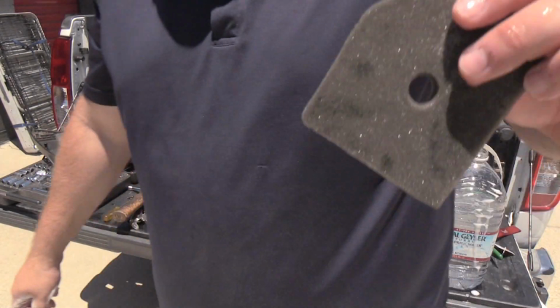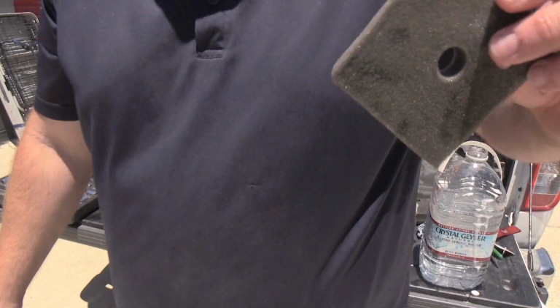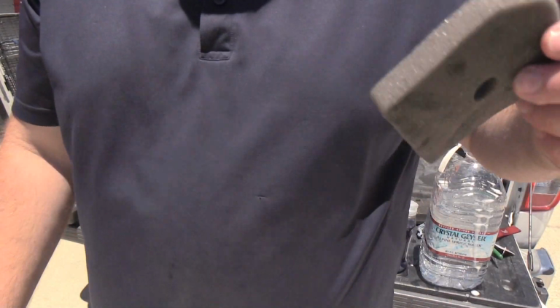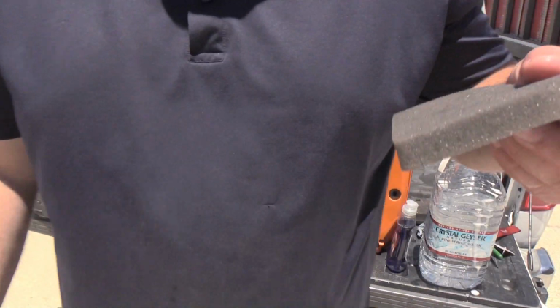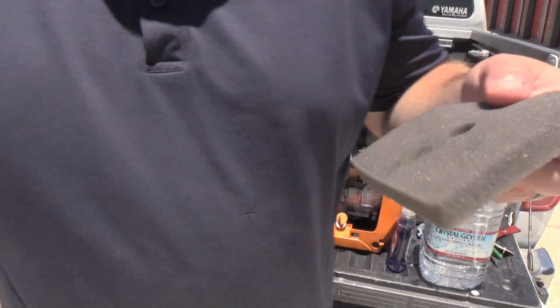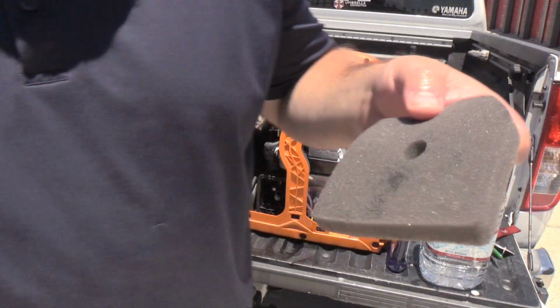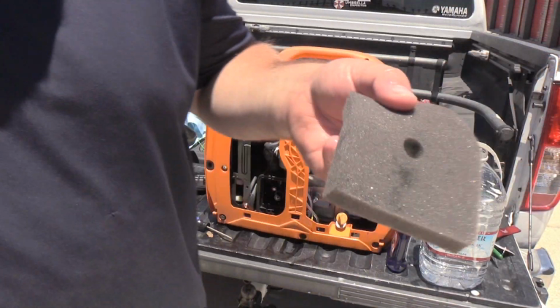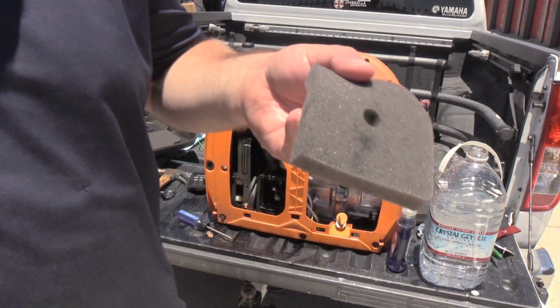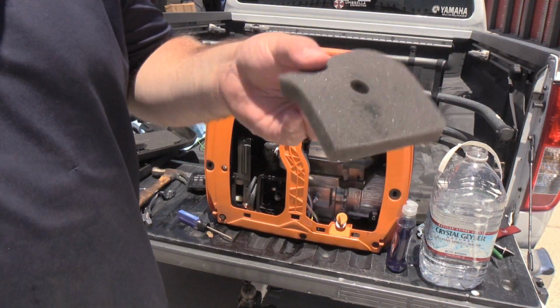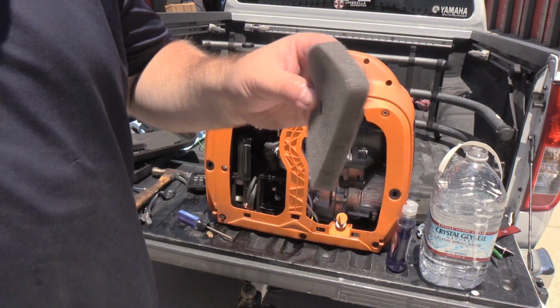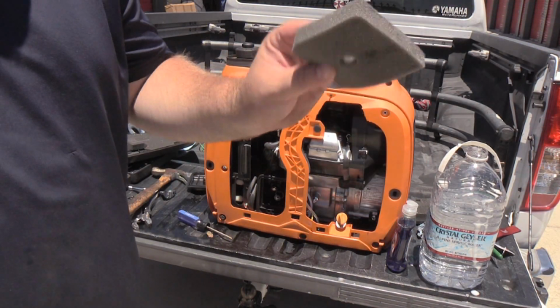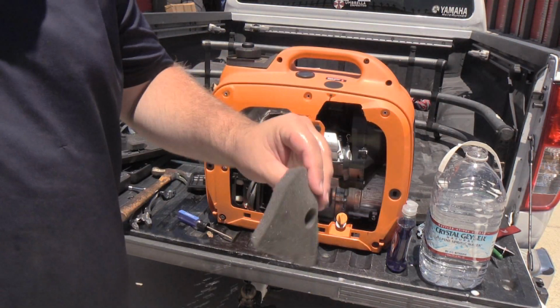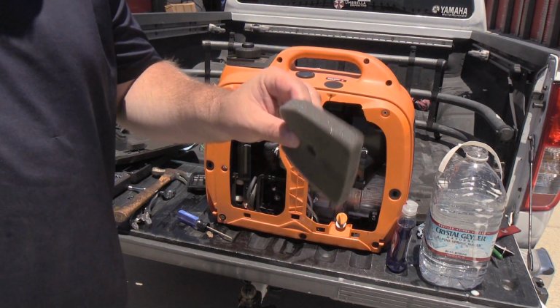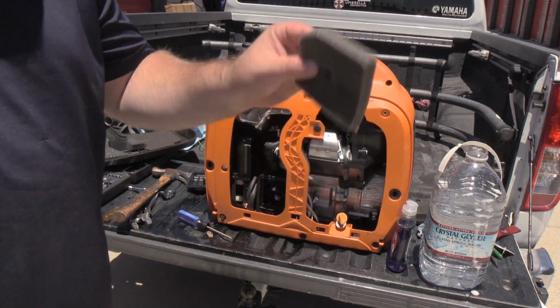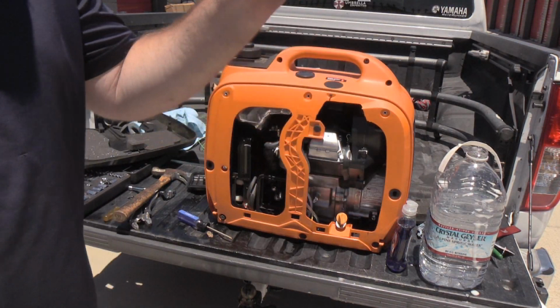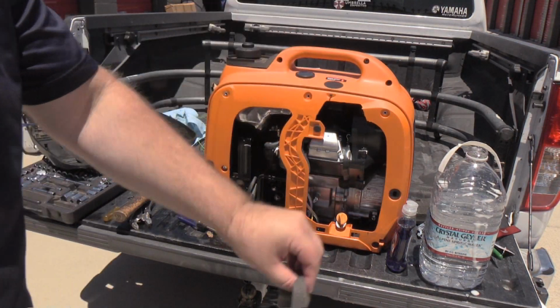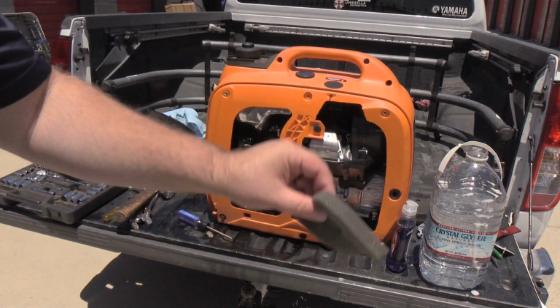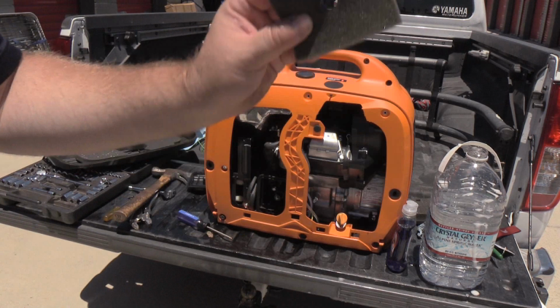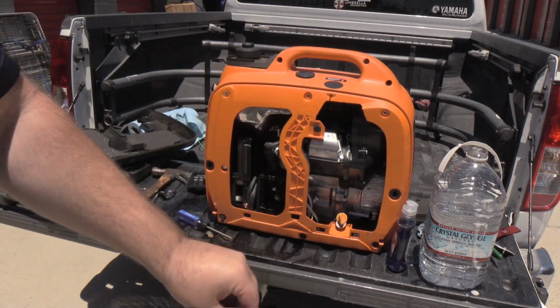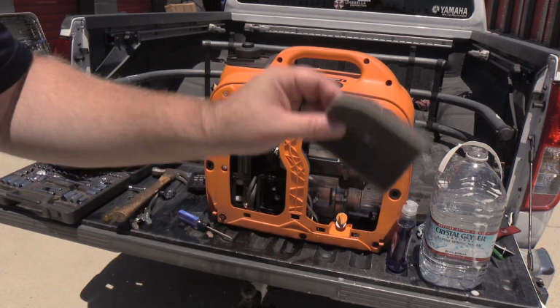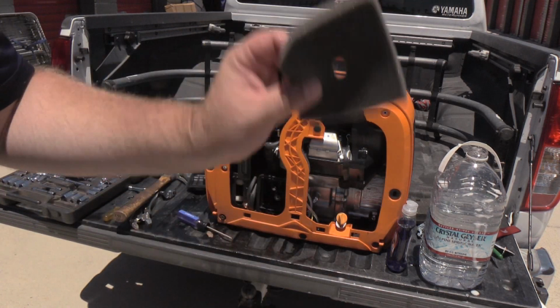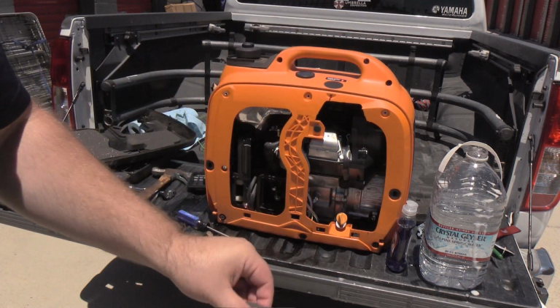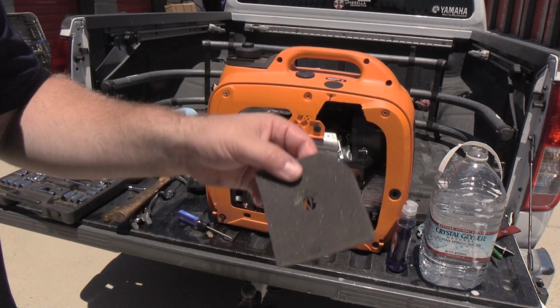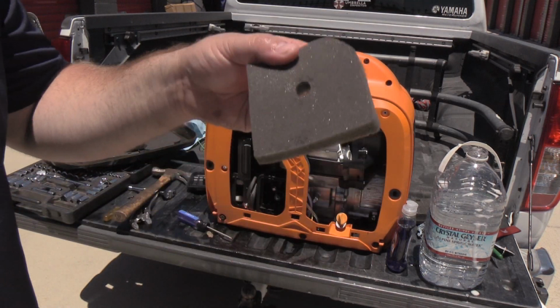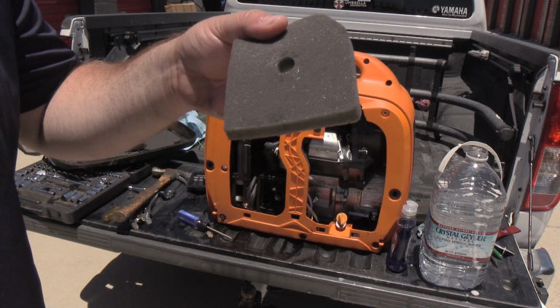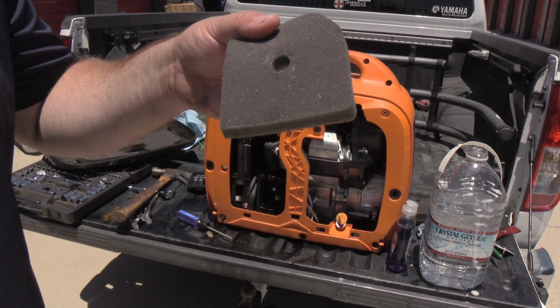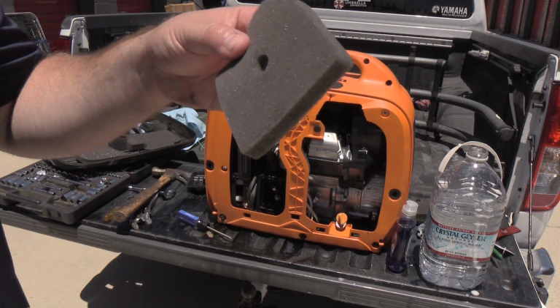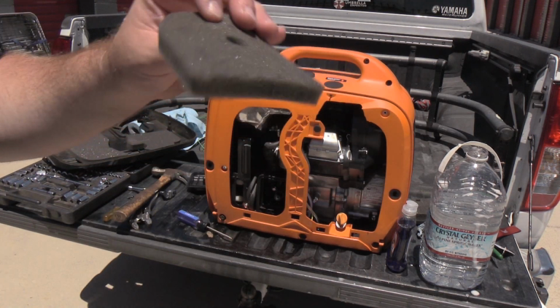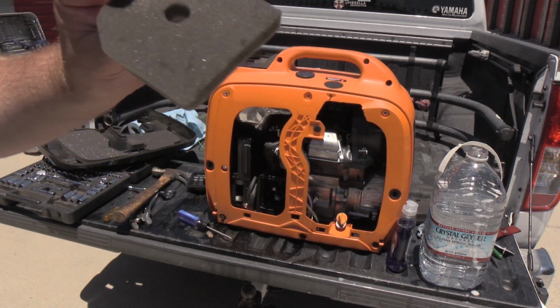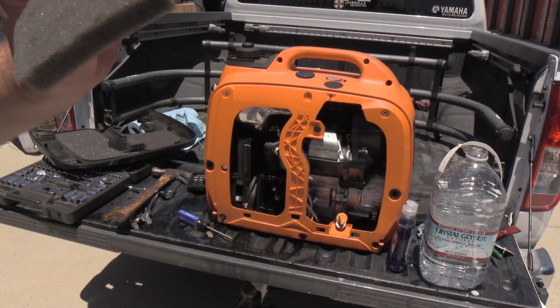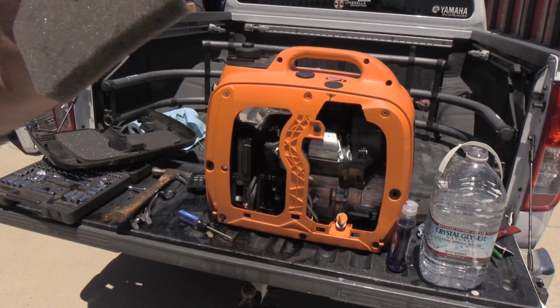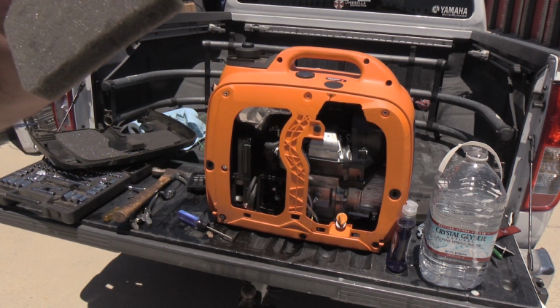Alright, I got it pretty darn clean. Just going to dry it out before I put it back in.